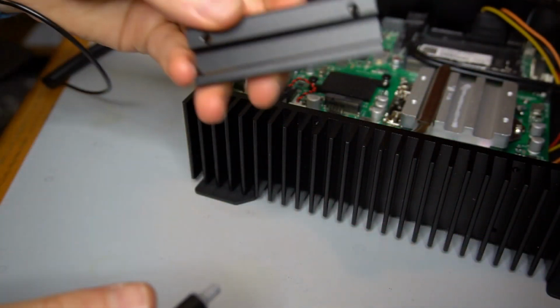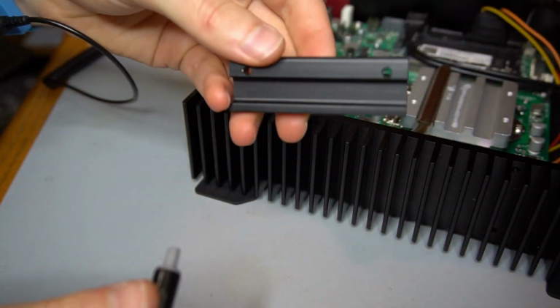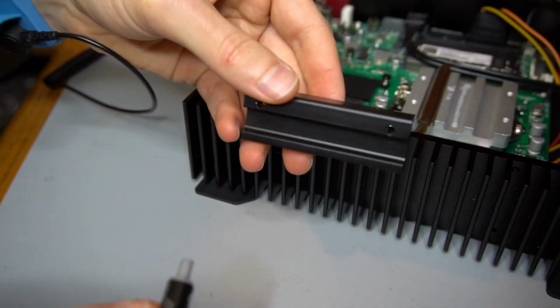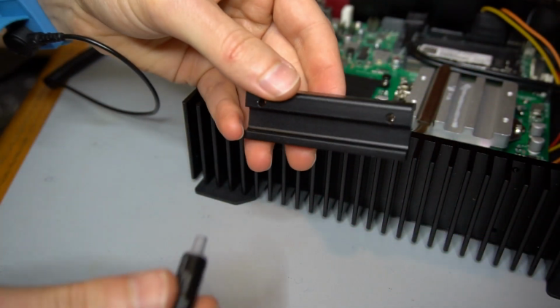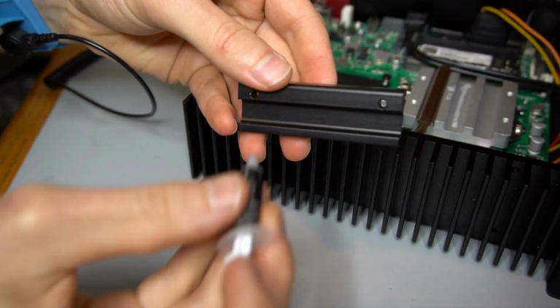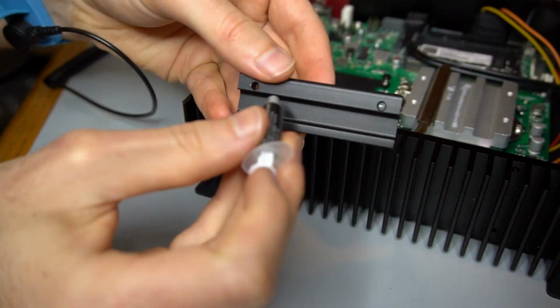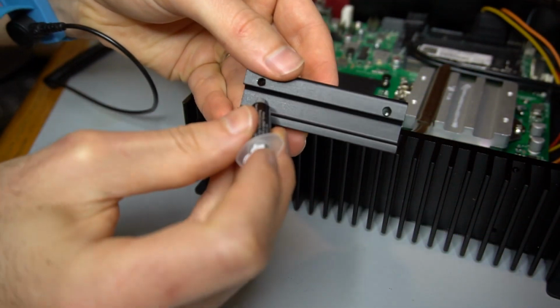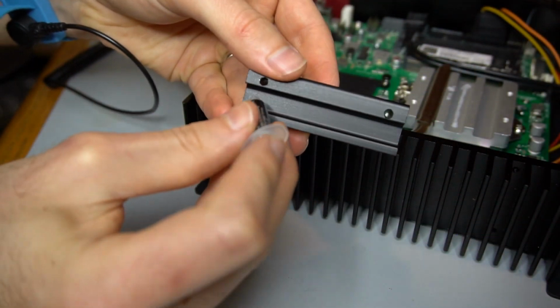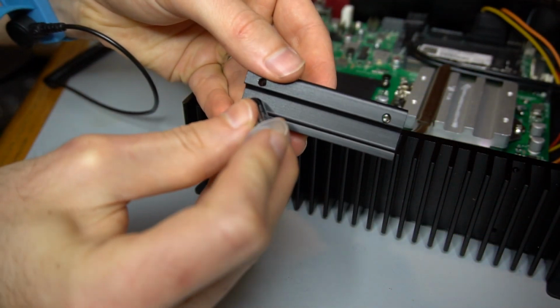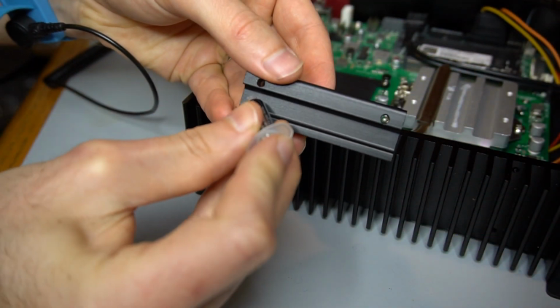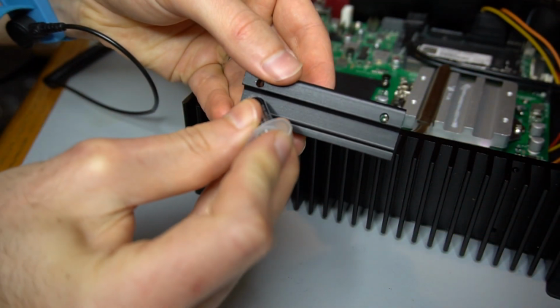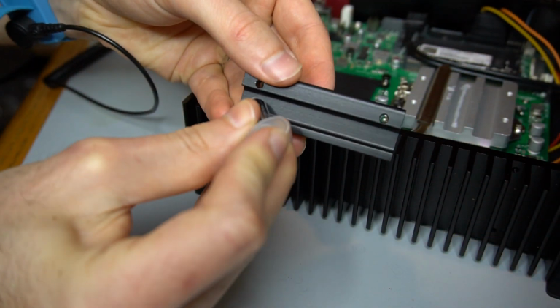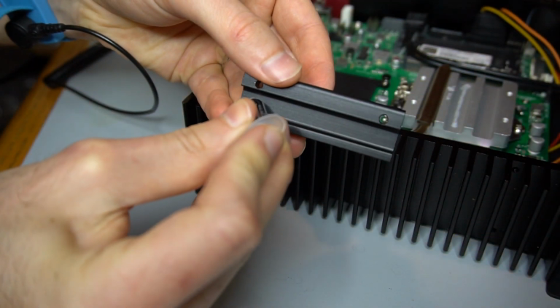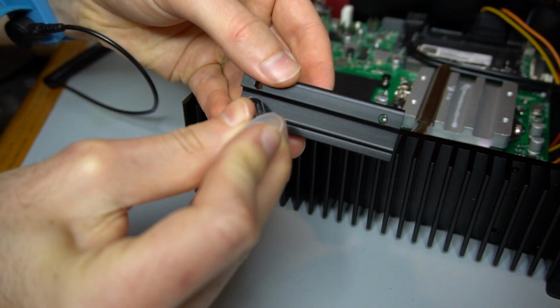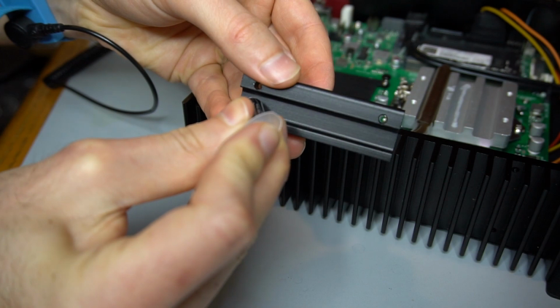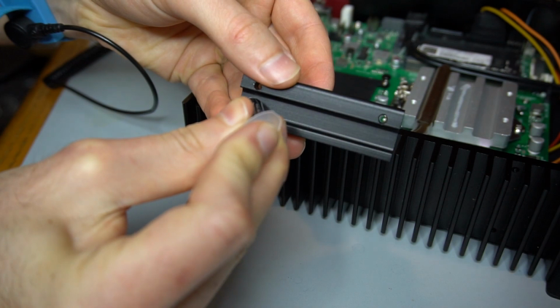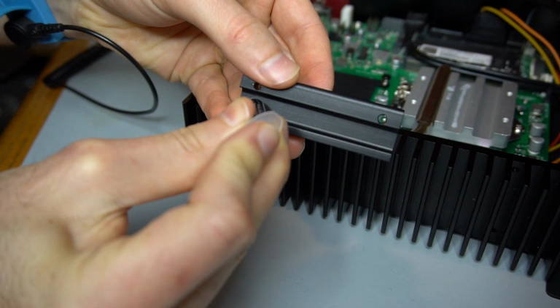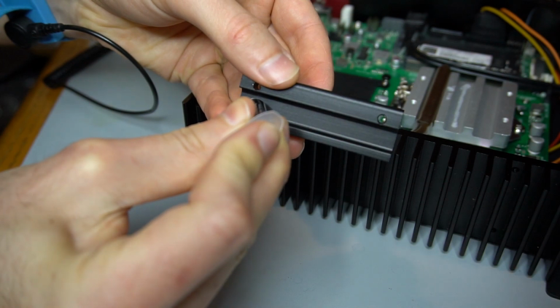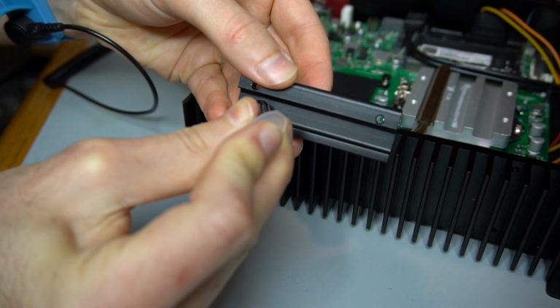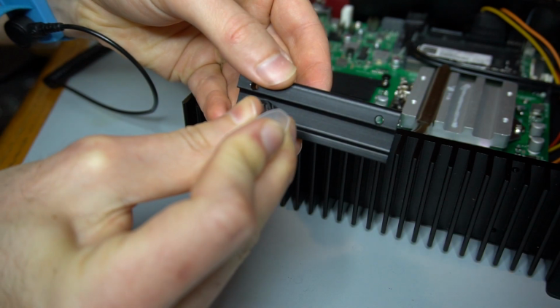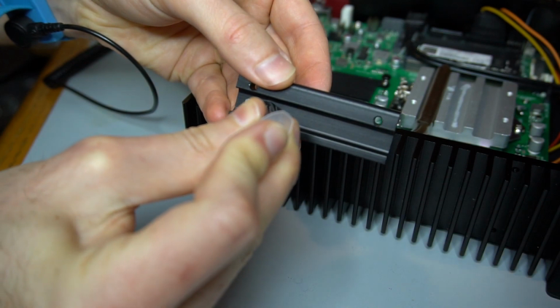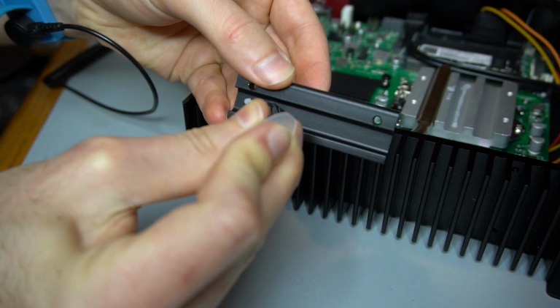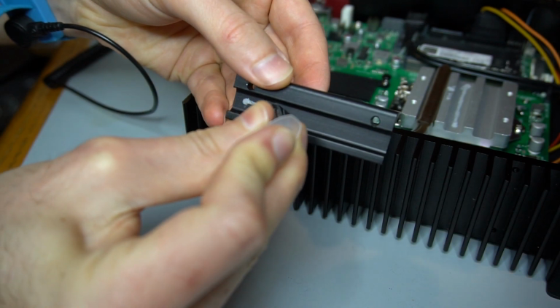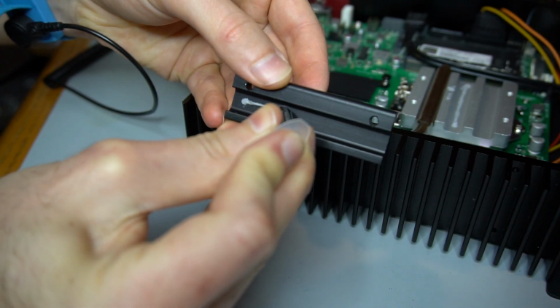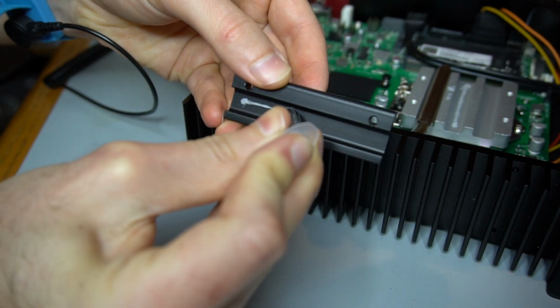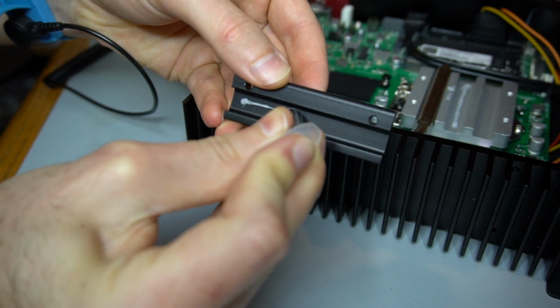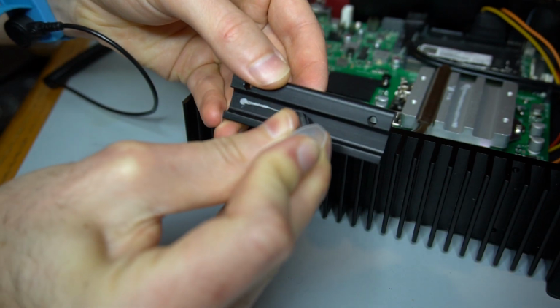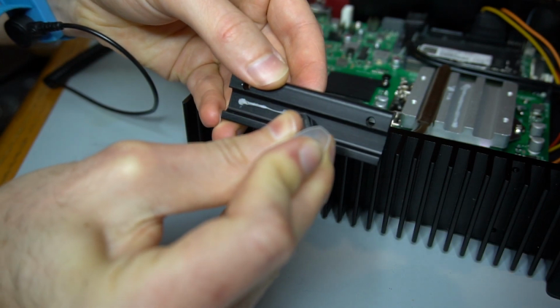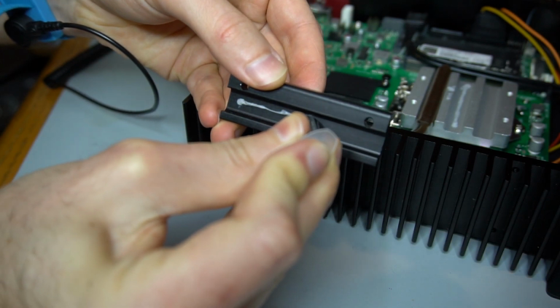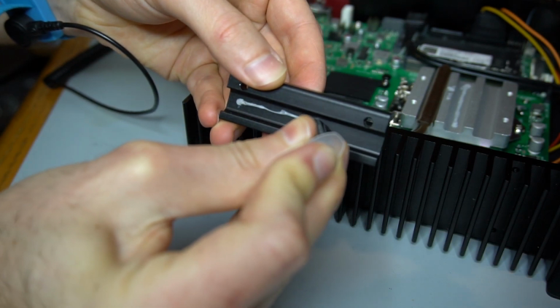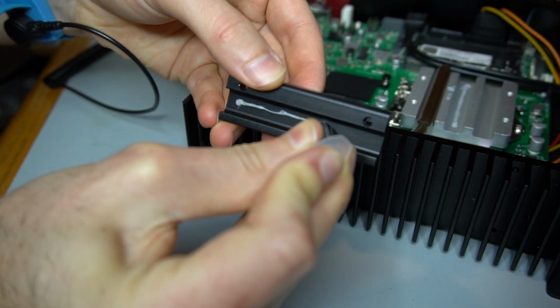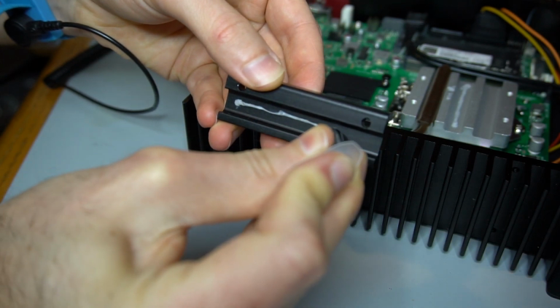Paste is also applied to a heat pipe bracket and the bracket is fastened to the left heat sink.